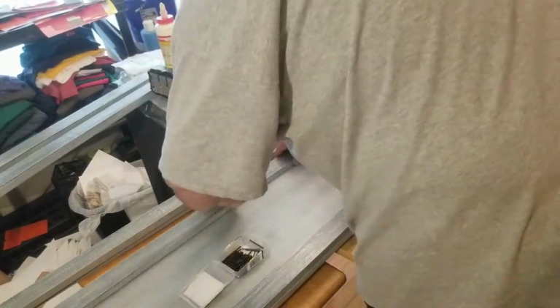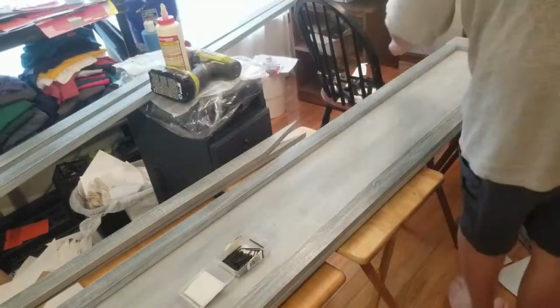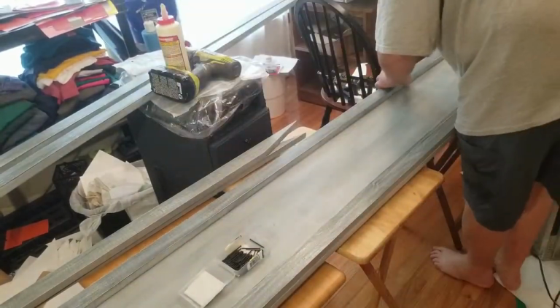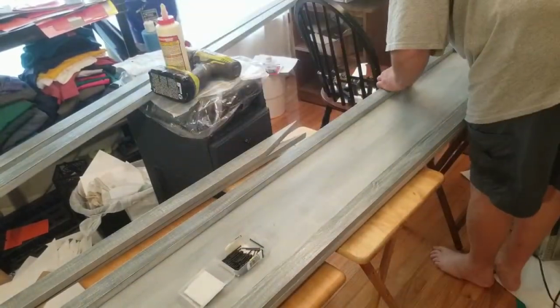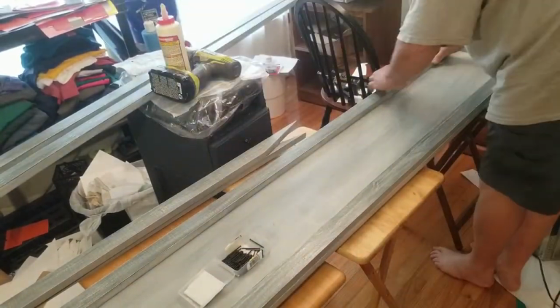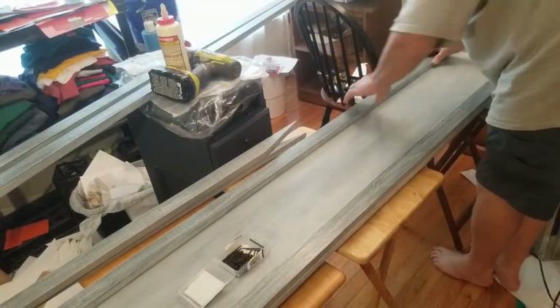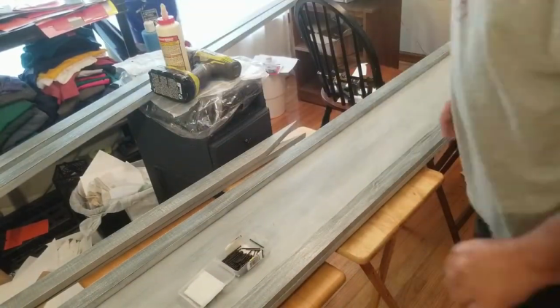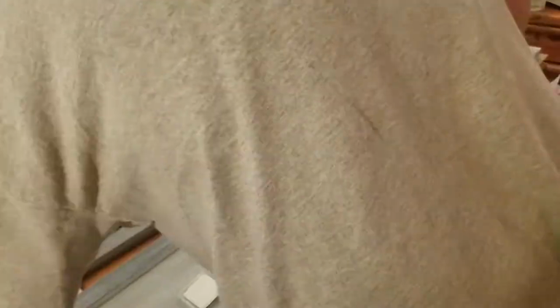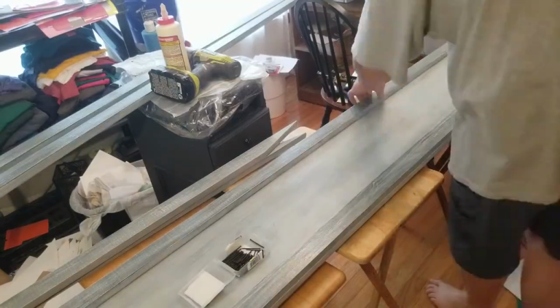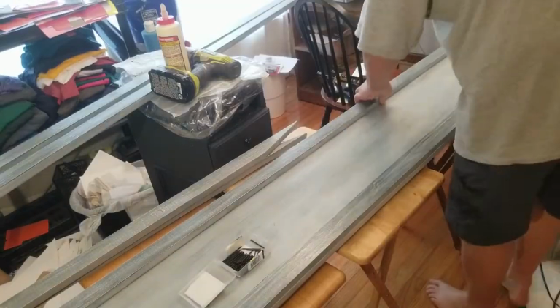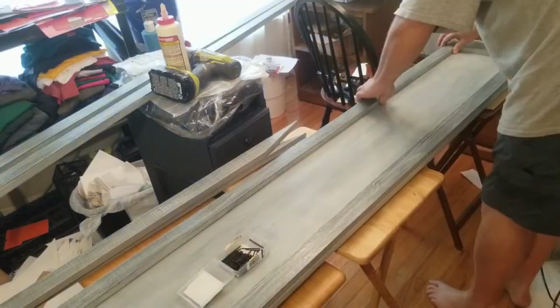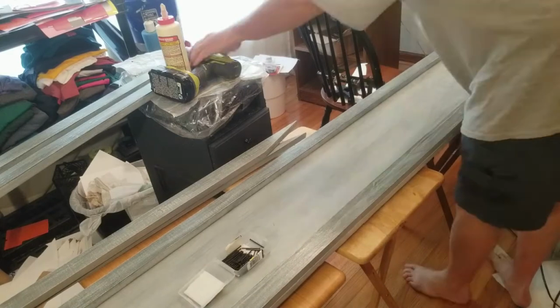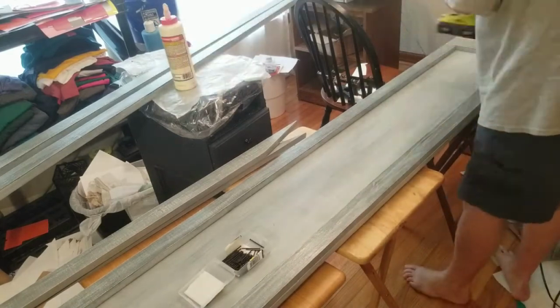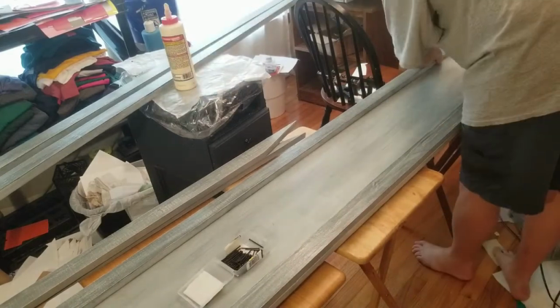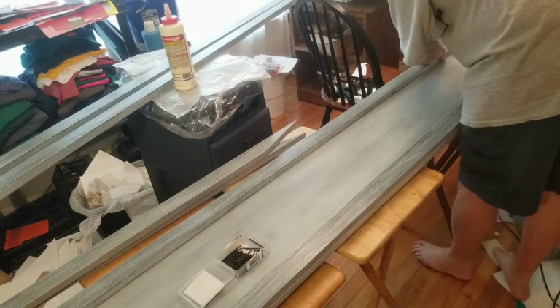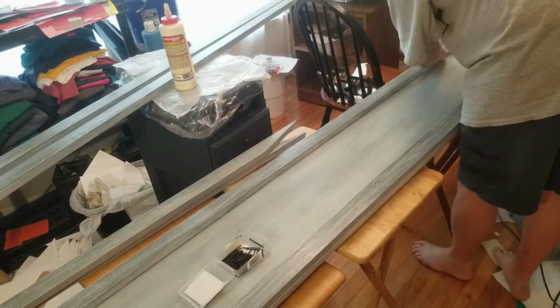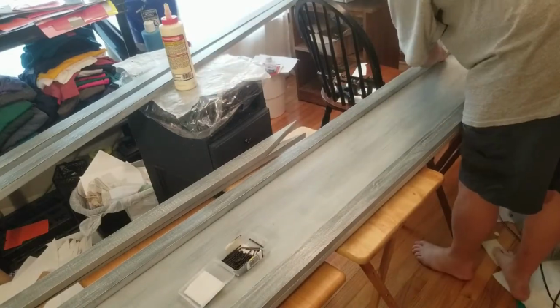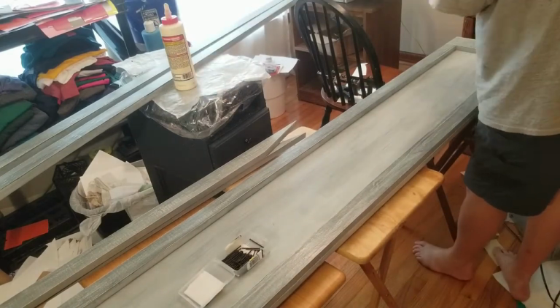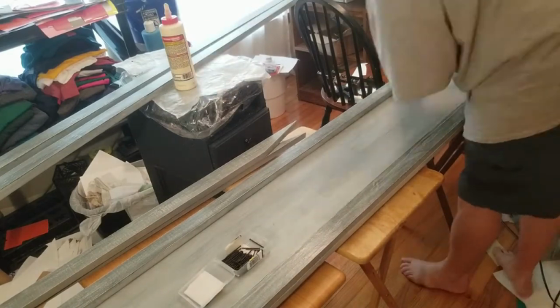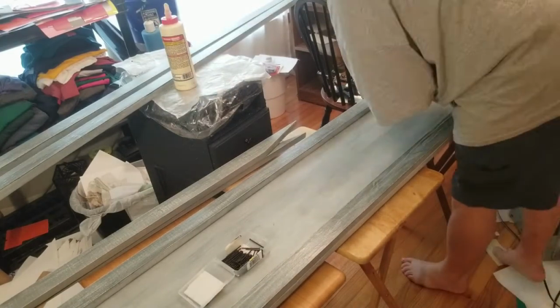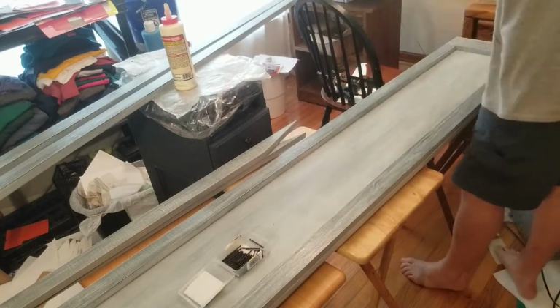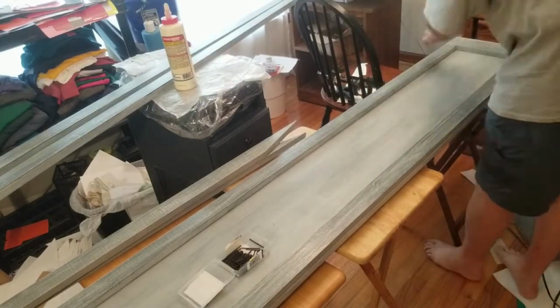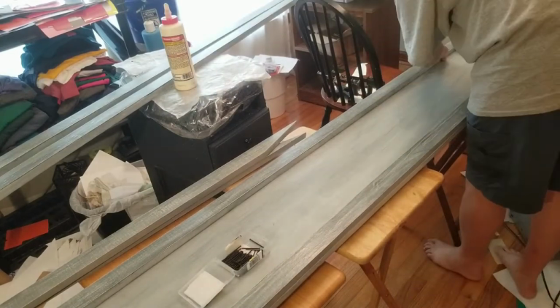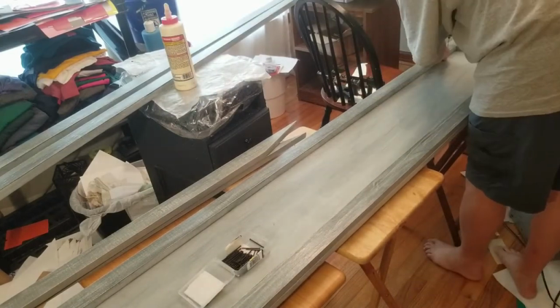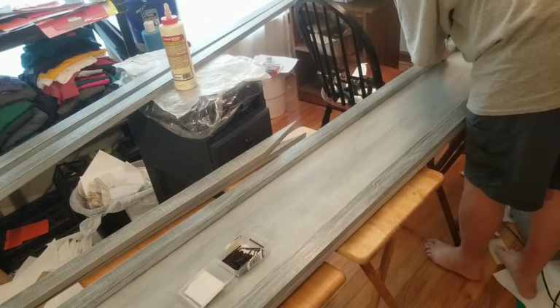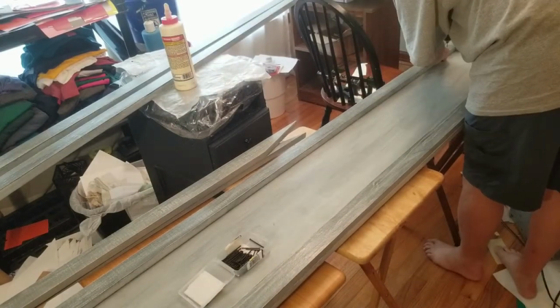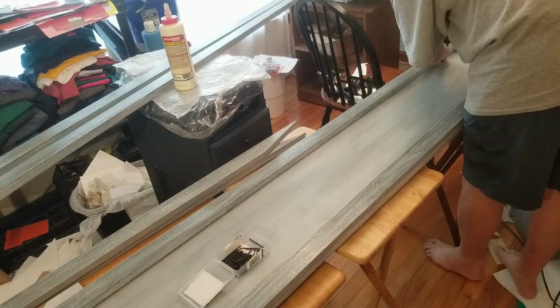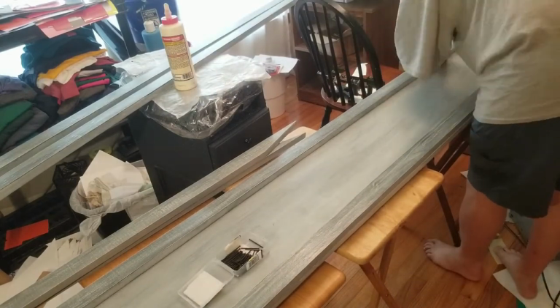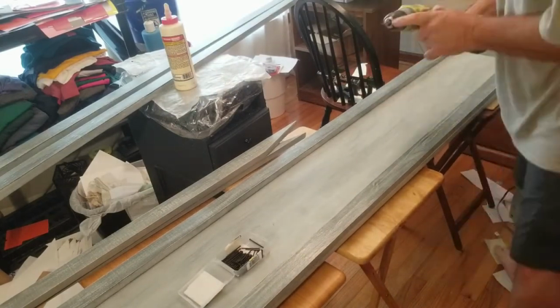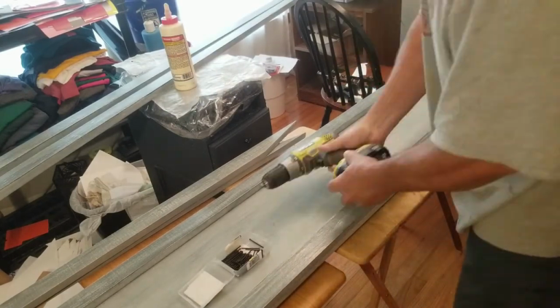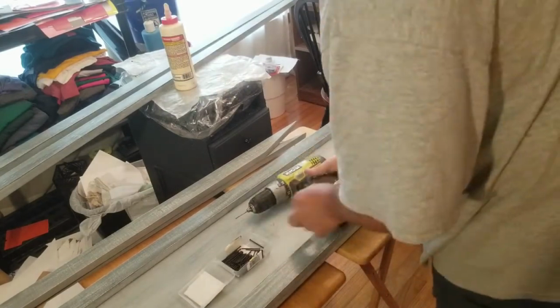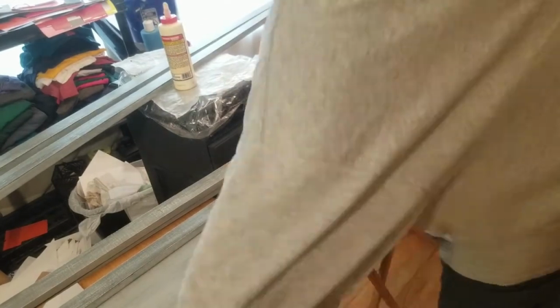We then poly-coated everything, and then it was time to assemble.